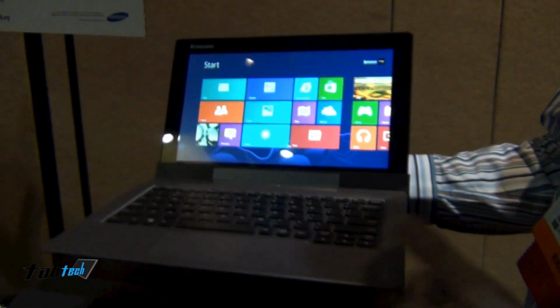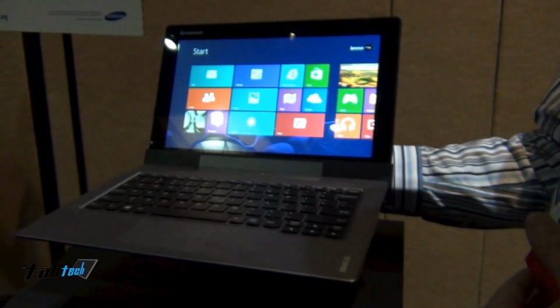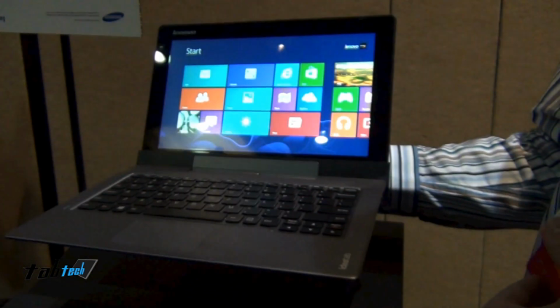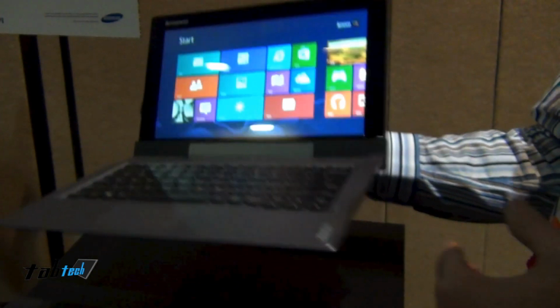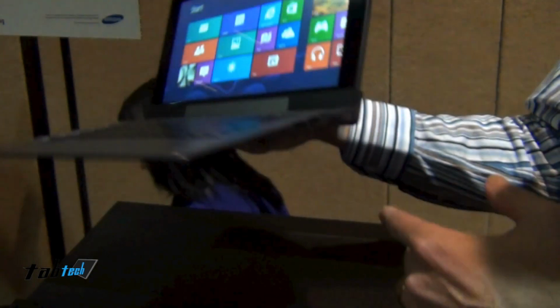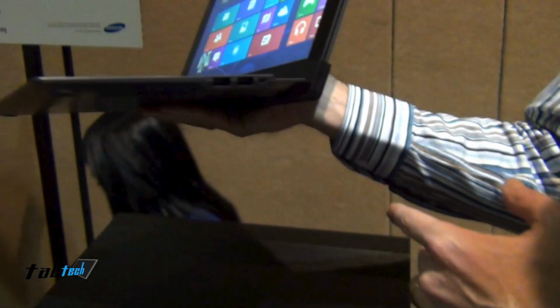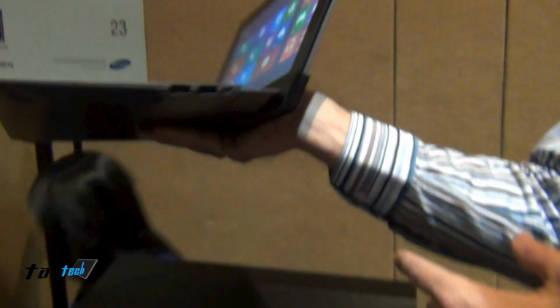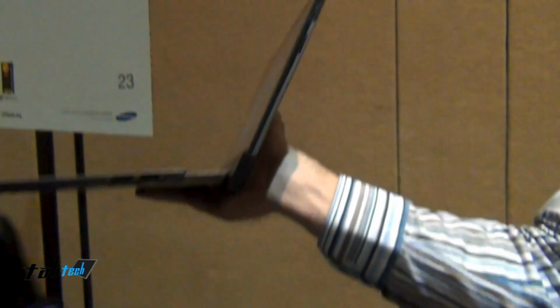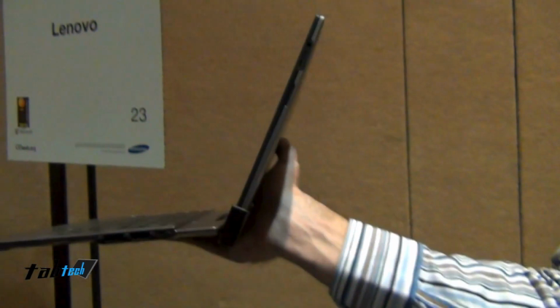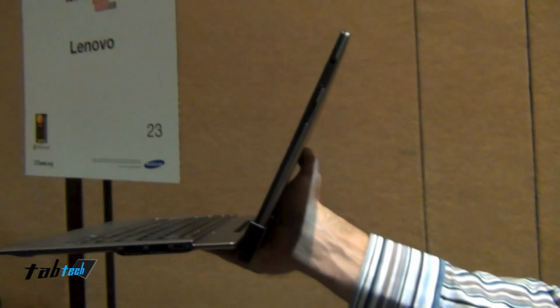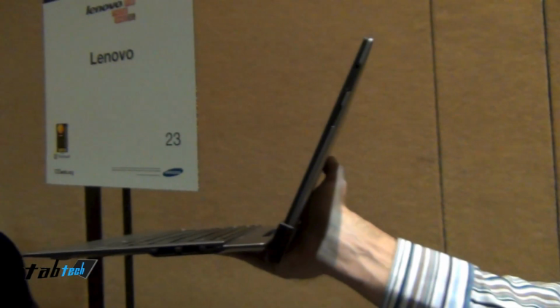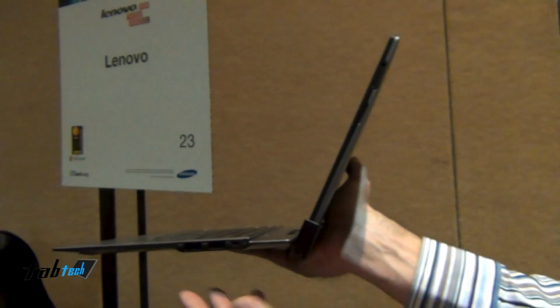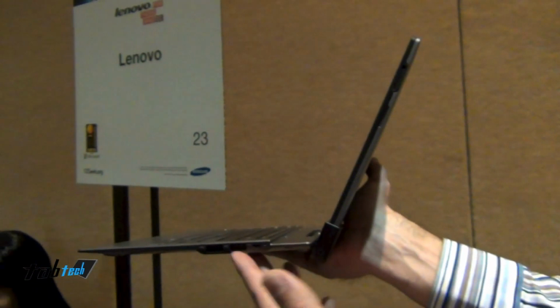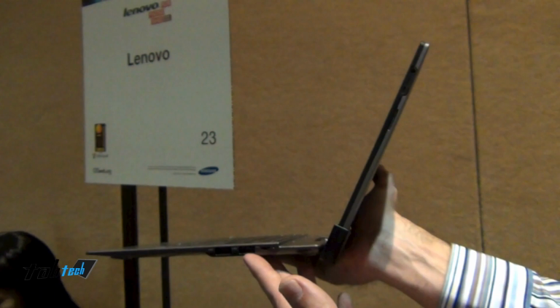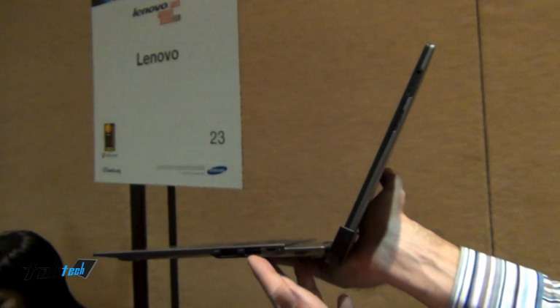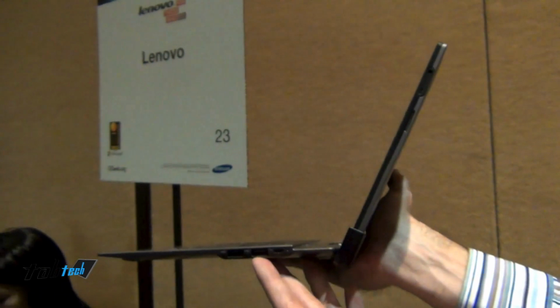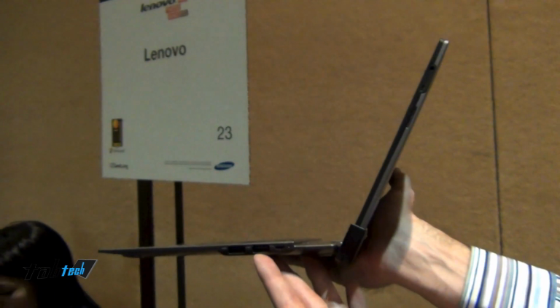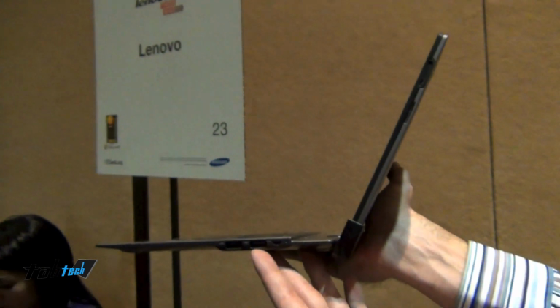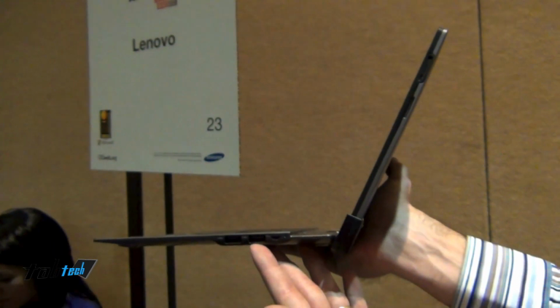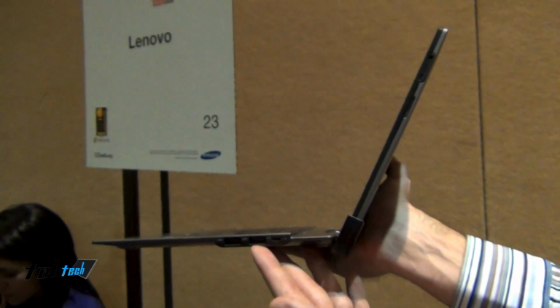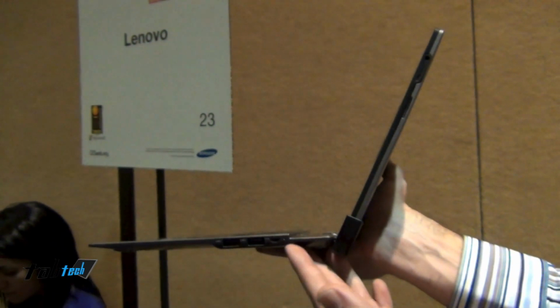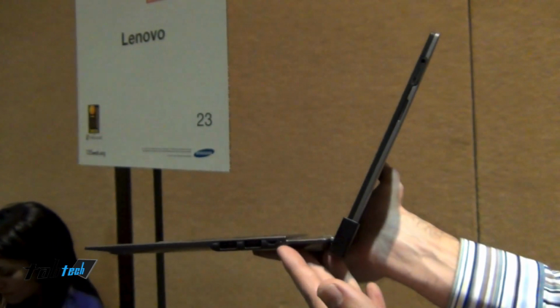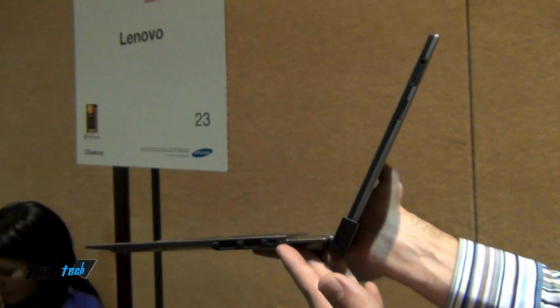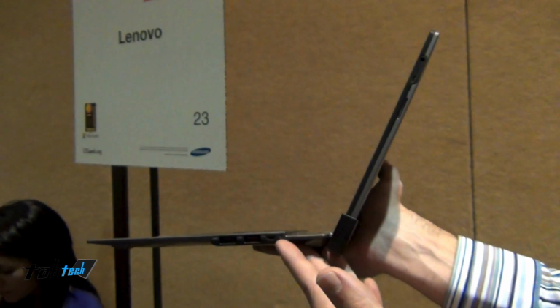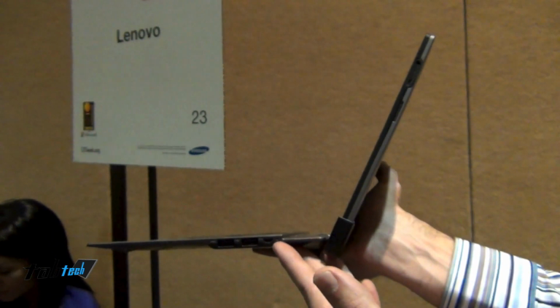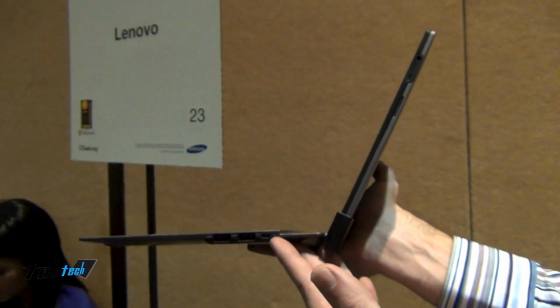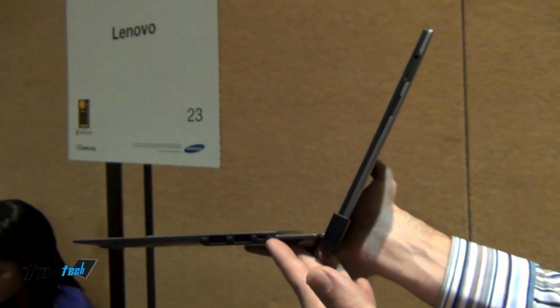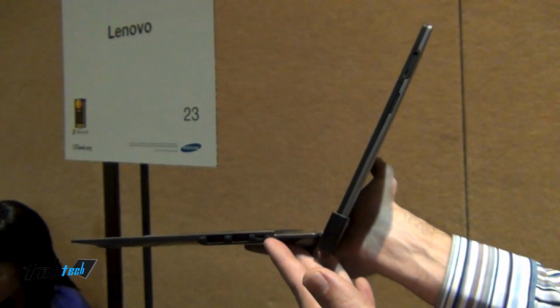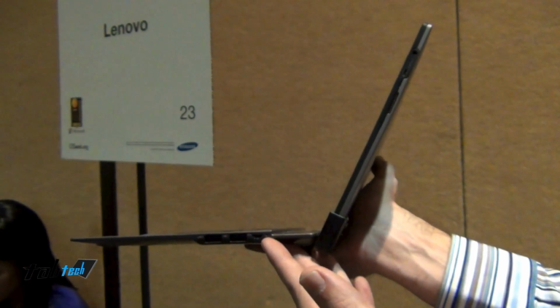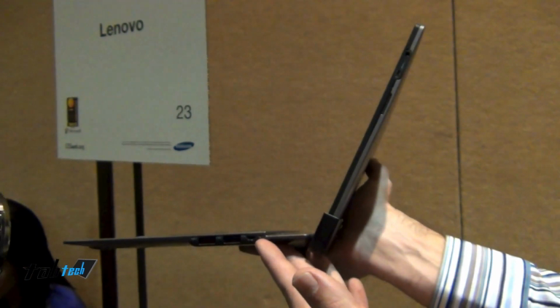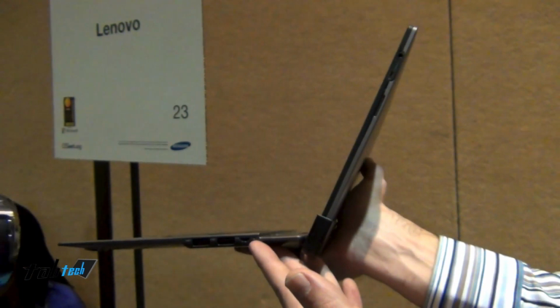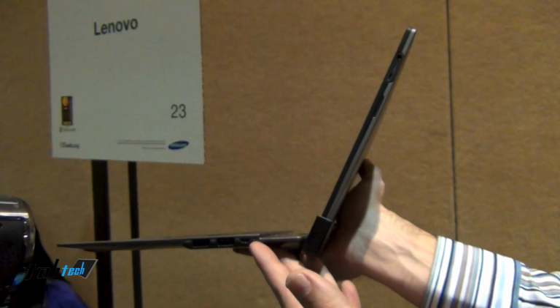Some of the things about the dock: first of all you've got your port expansion with two USB ports. And you've also got your mini USB which is where you charge.